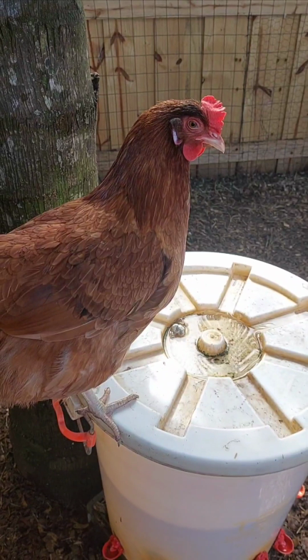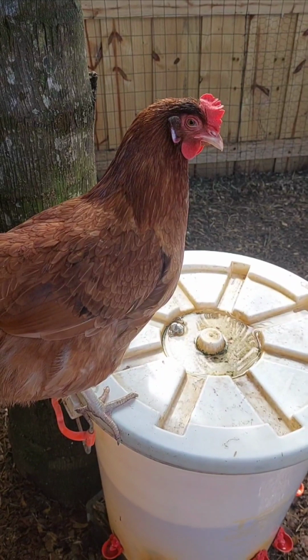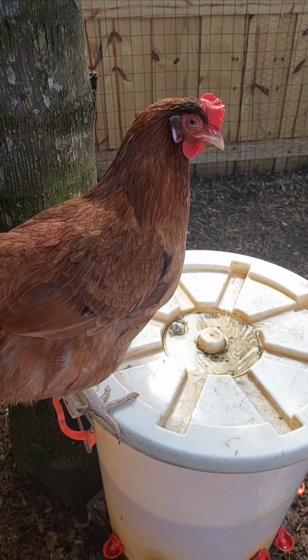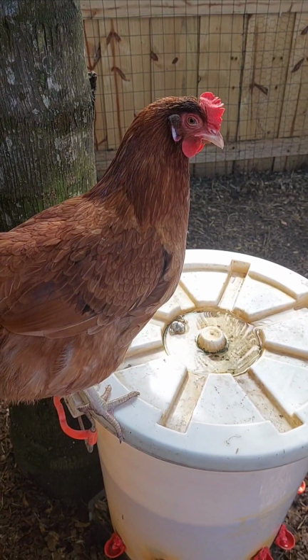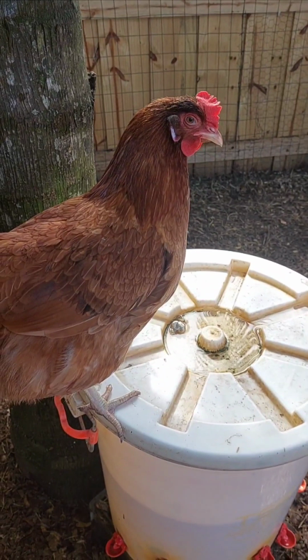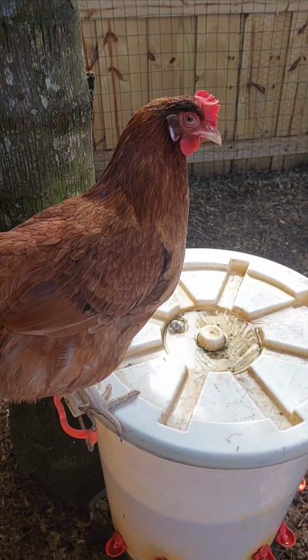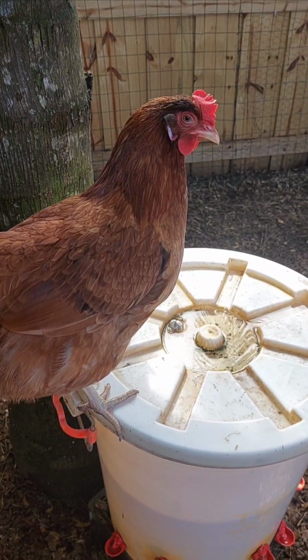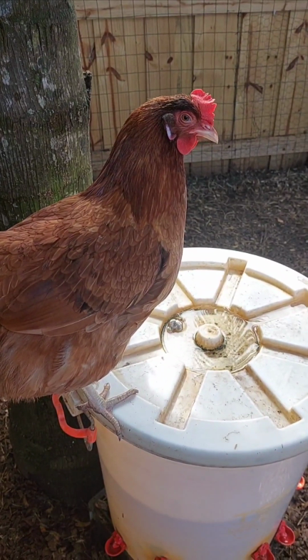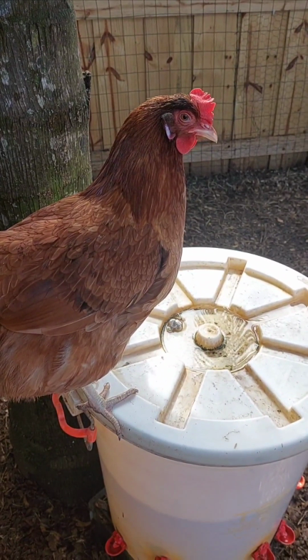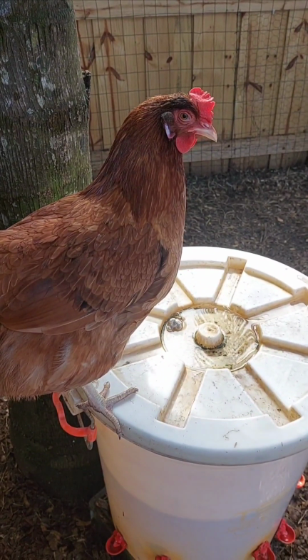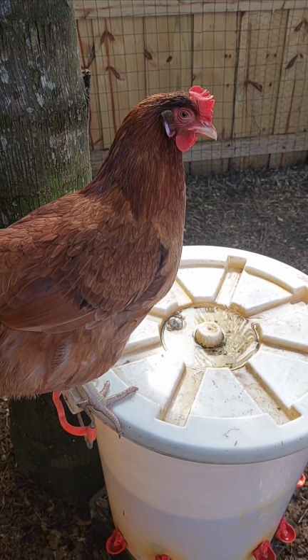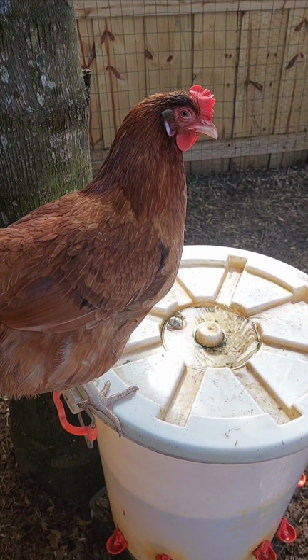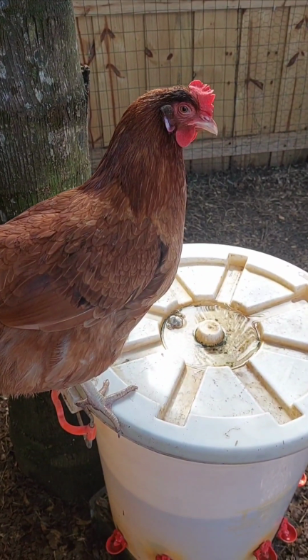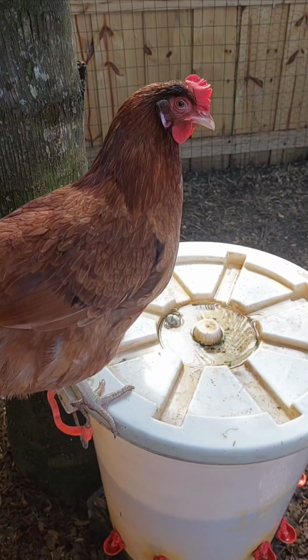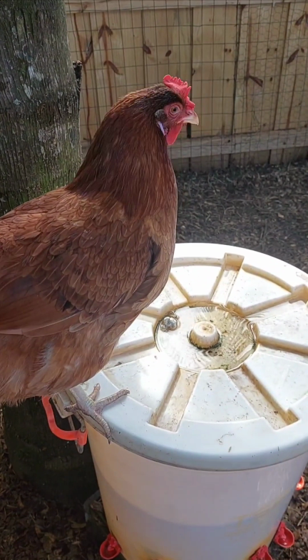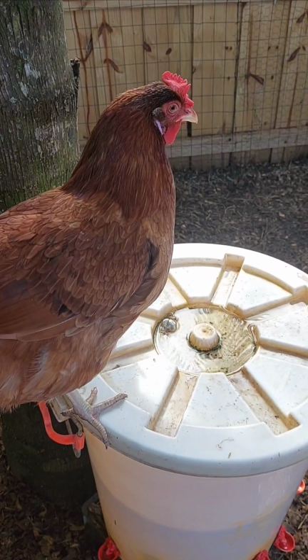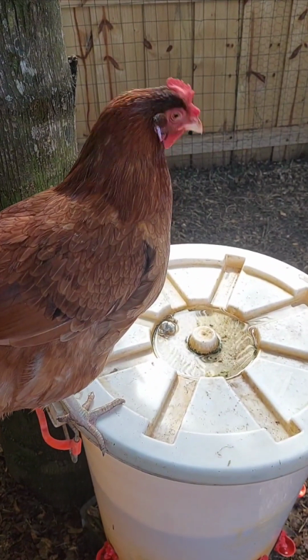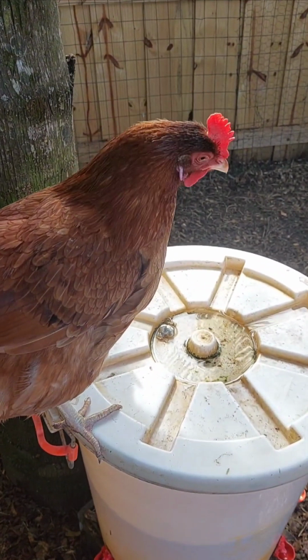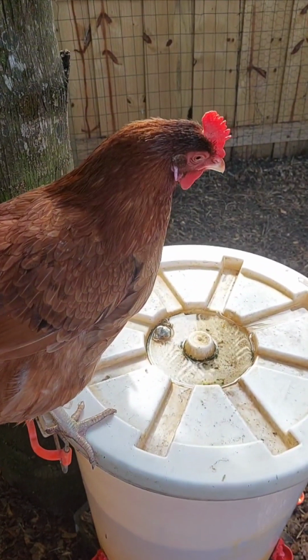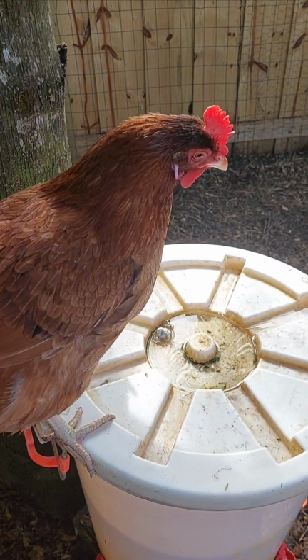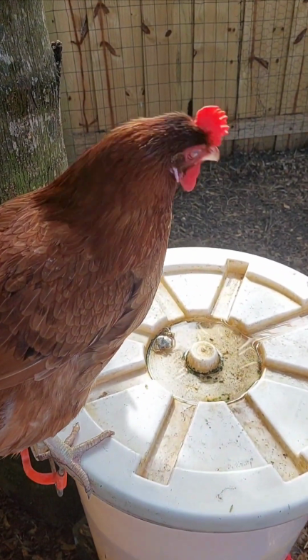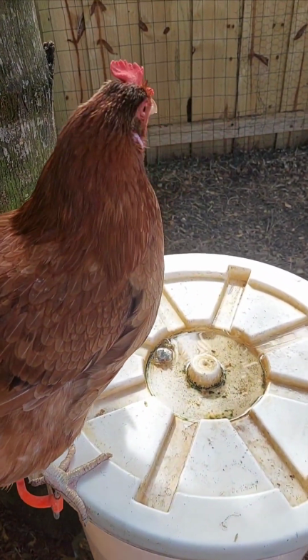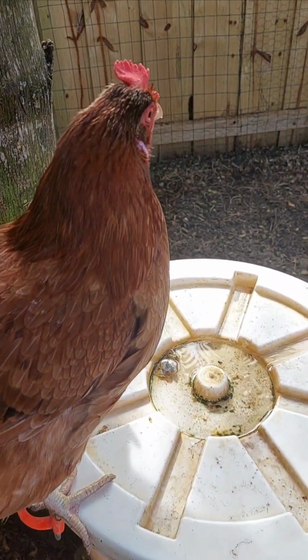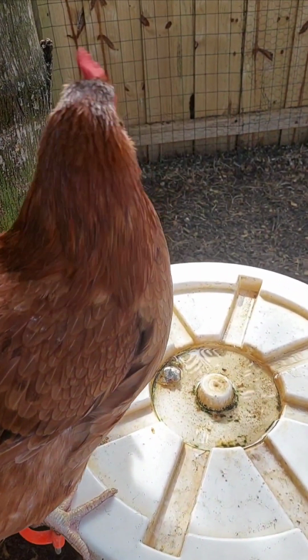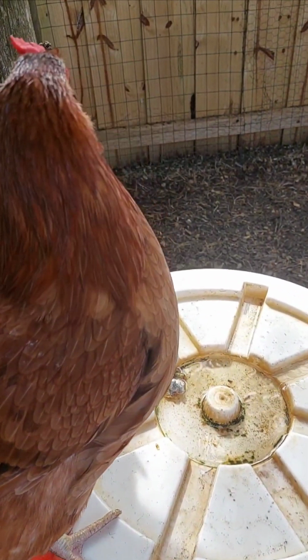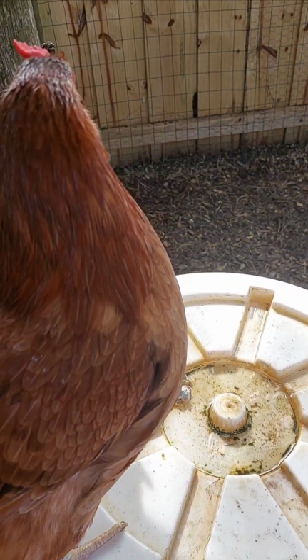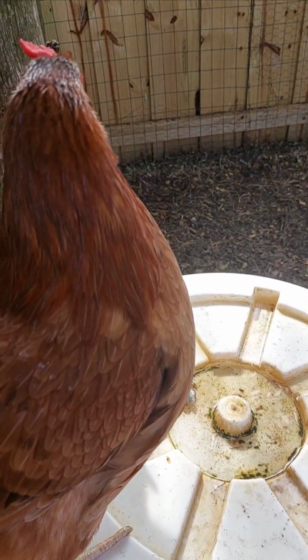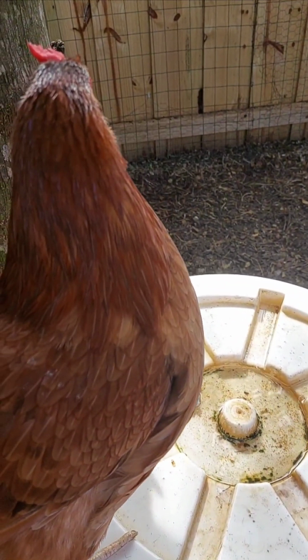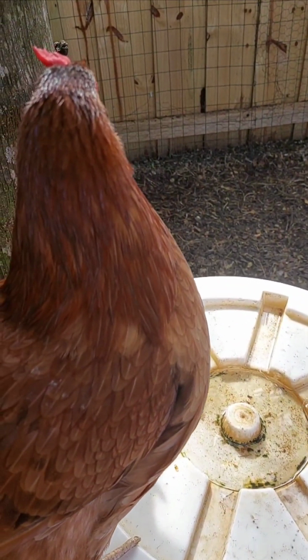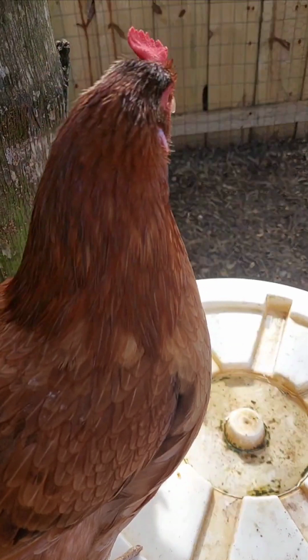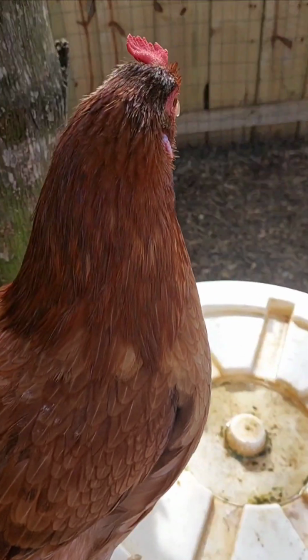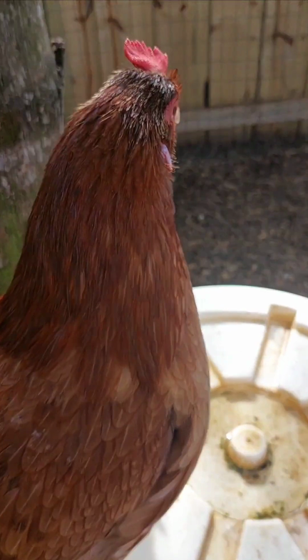Welcome to Mother Cluckers. My name is Debbie and today we're going to talk about chickens and frostbite.